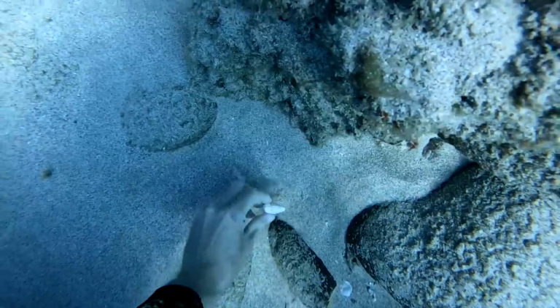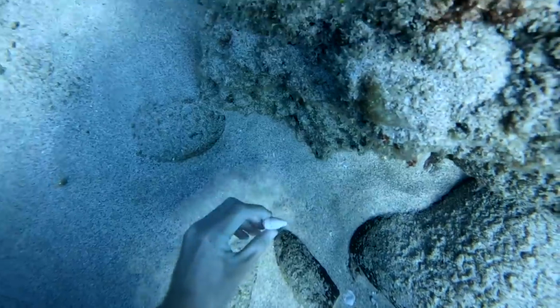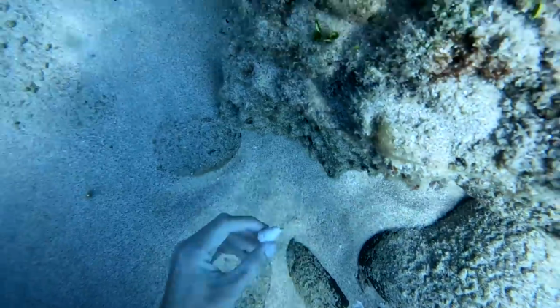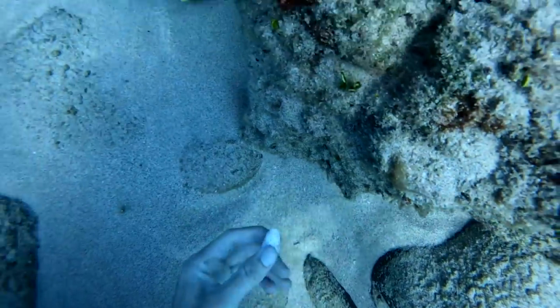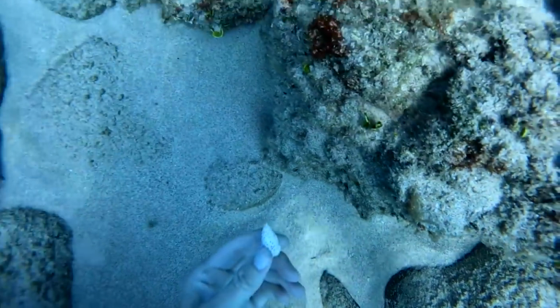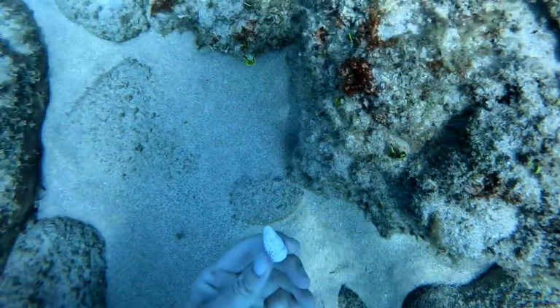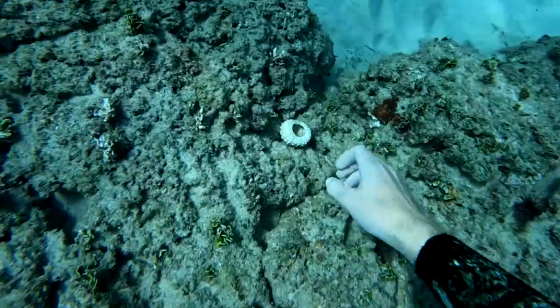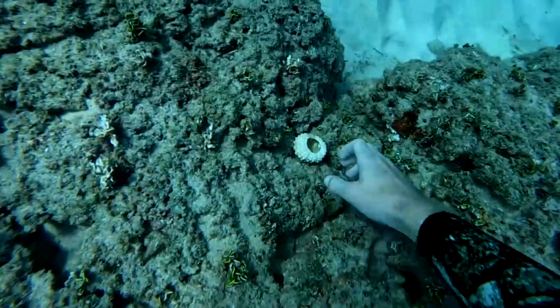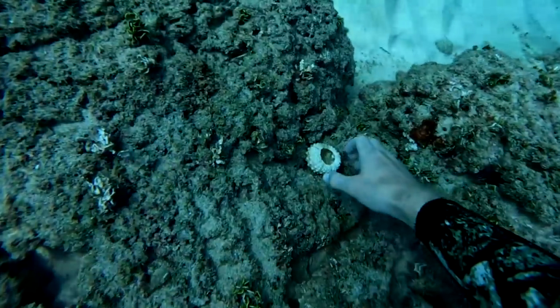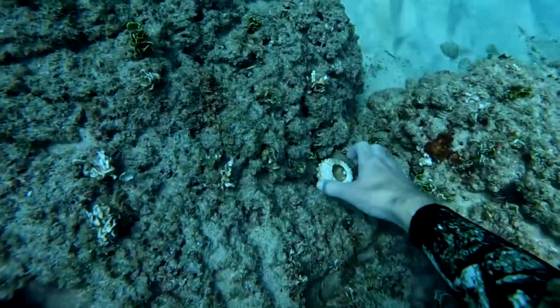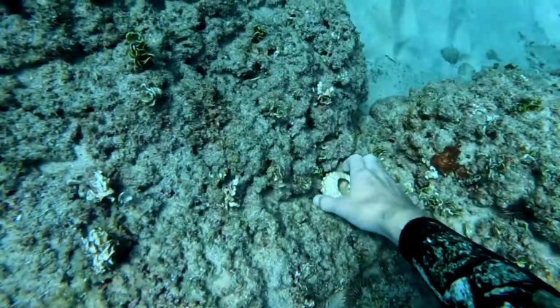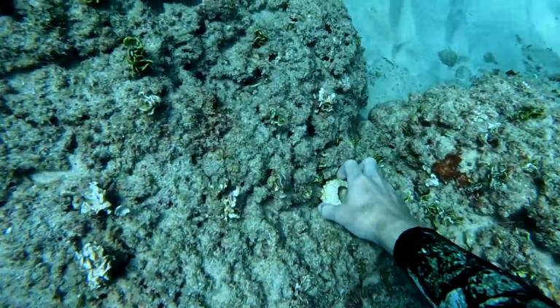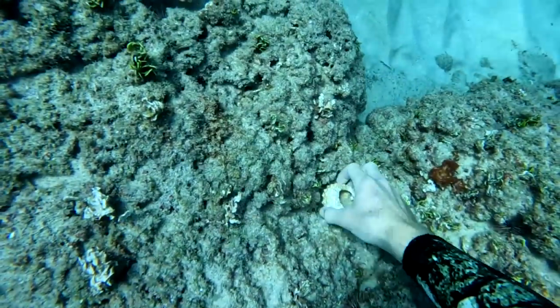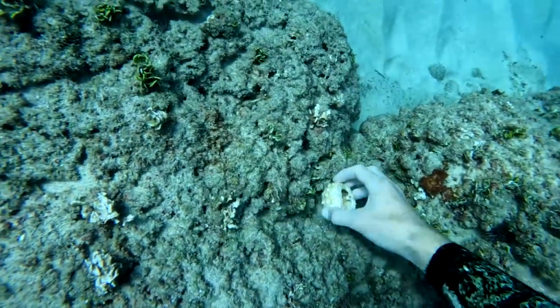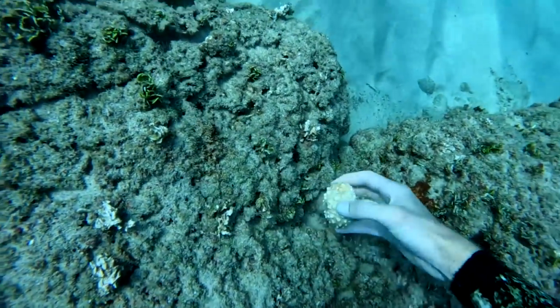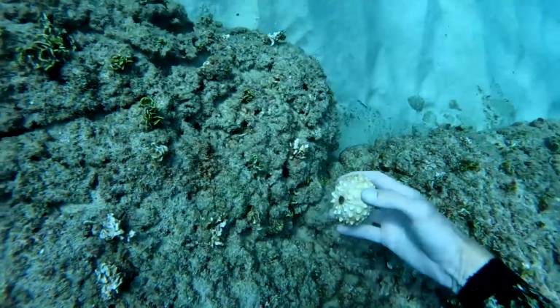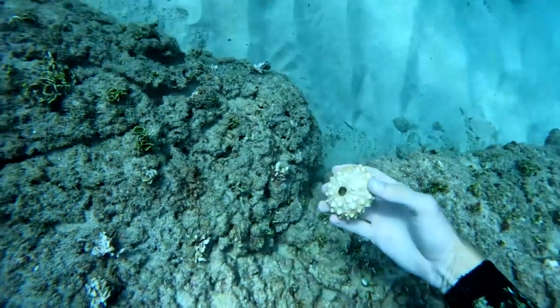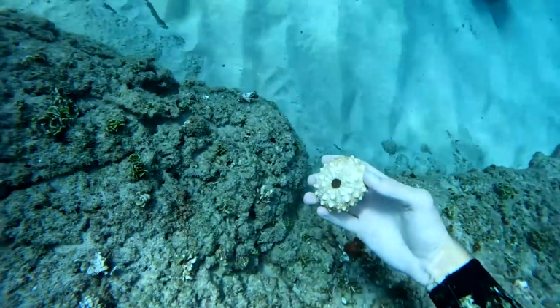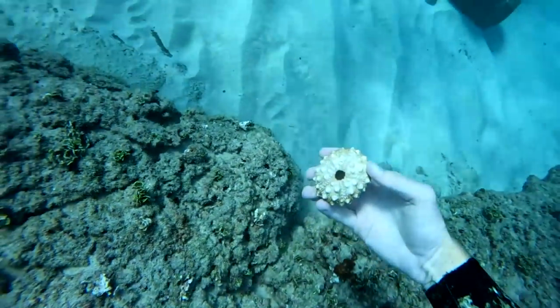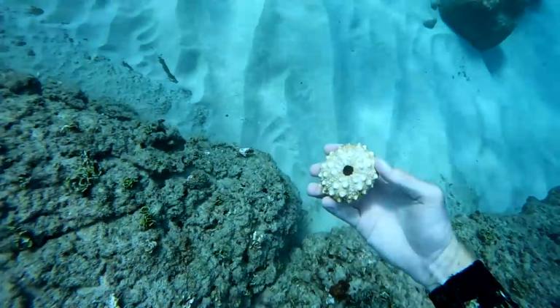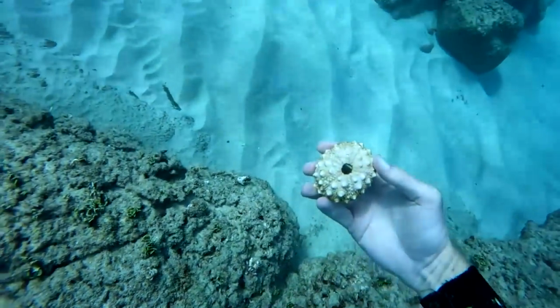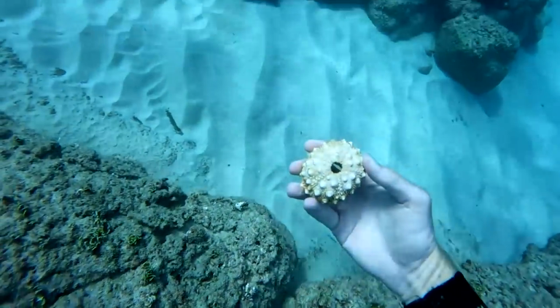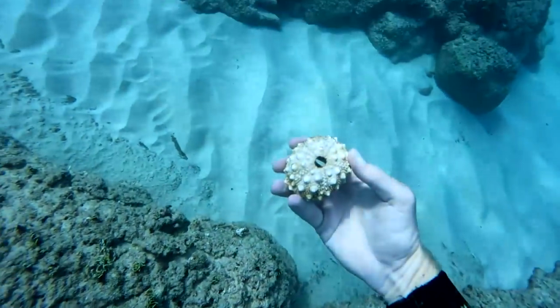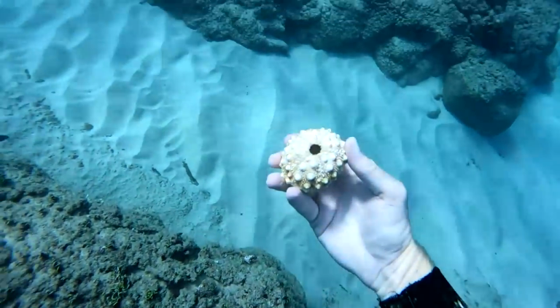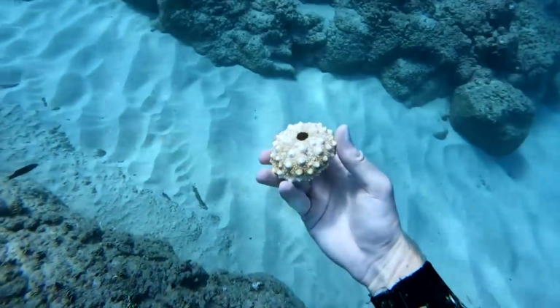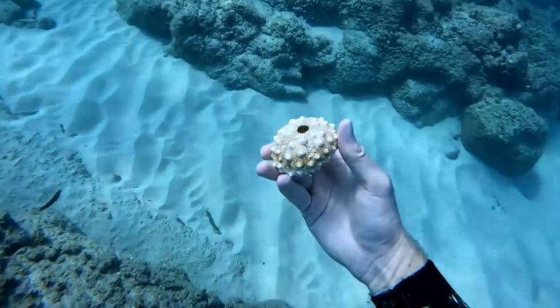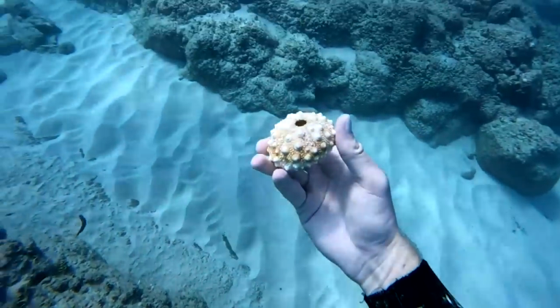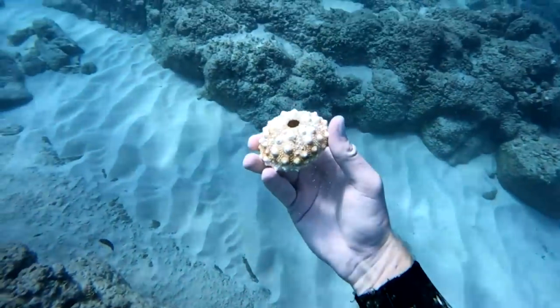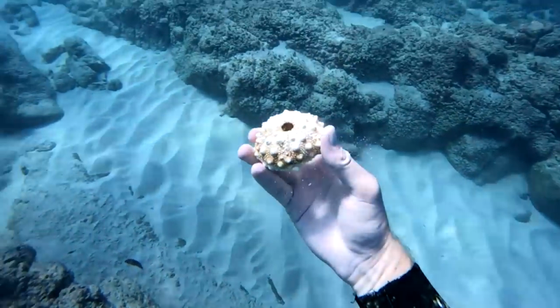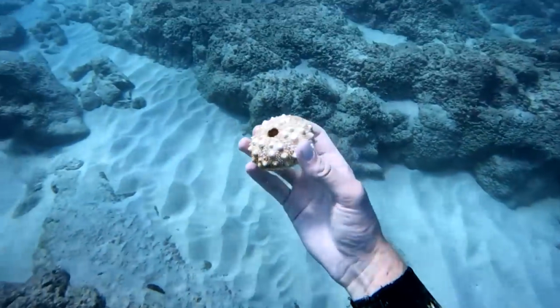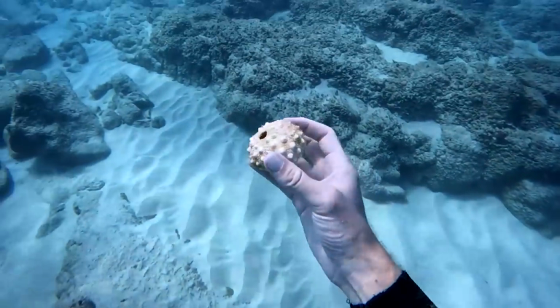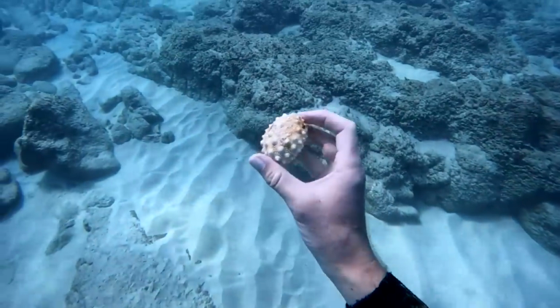Then I found another shell and a sea urchin test. These are really brittle so it's so rare to find one in such great condition.